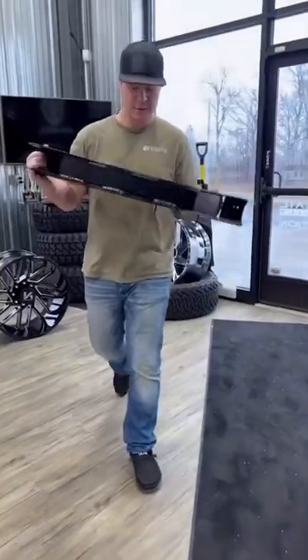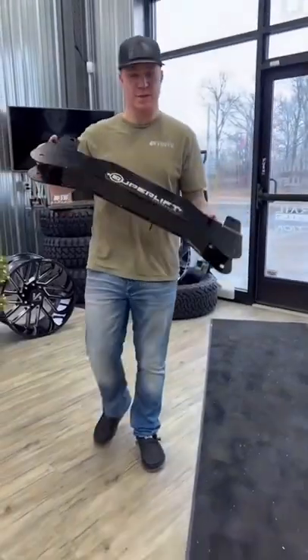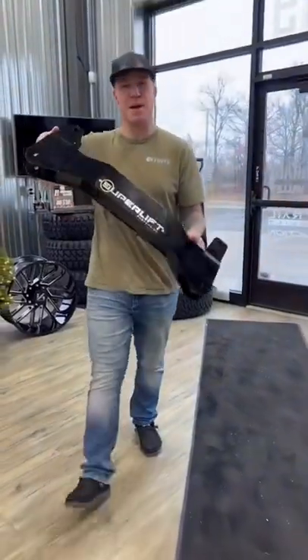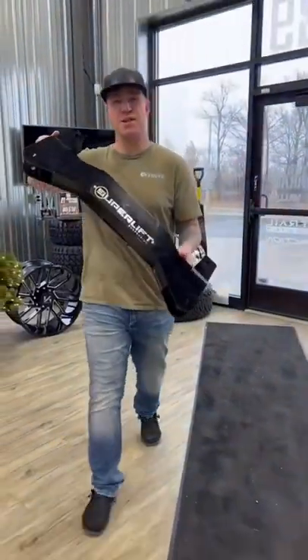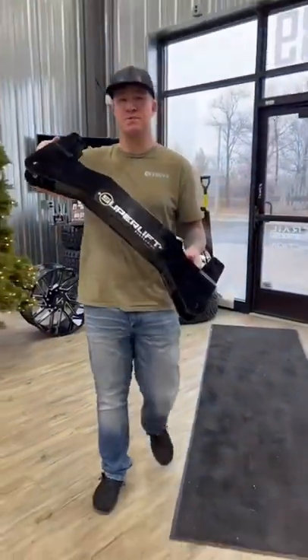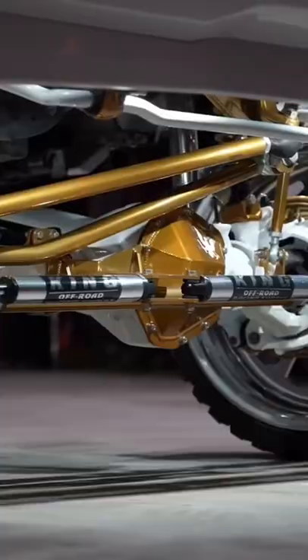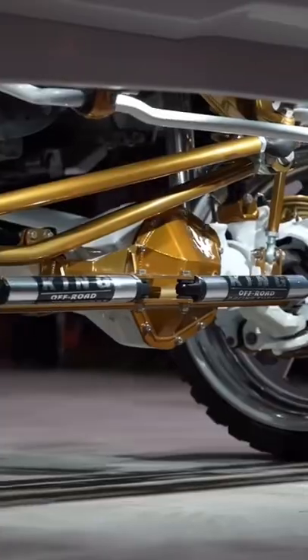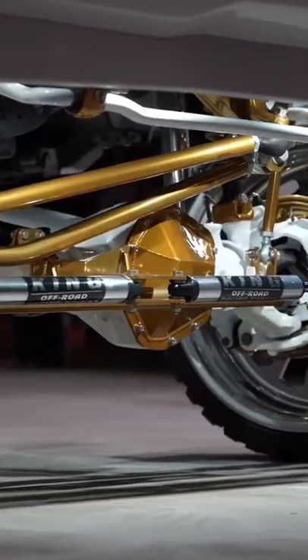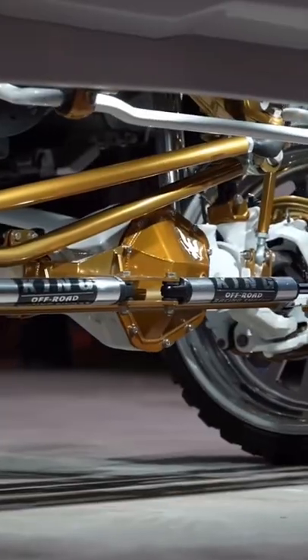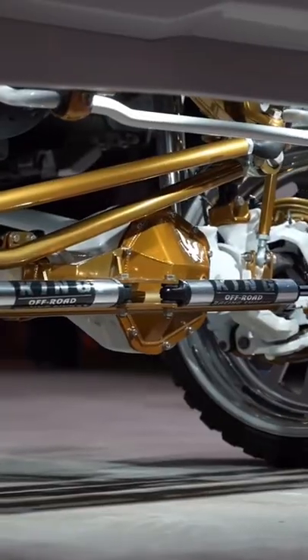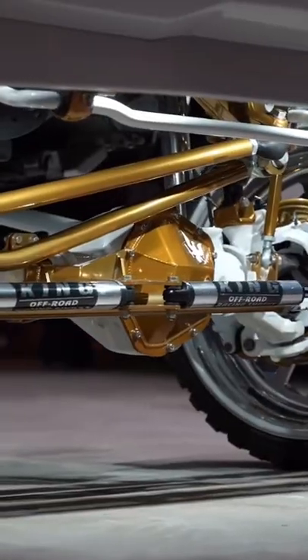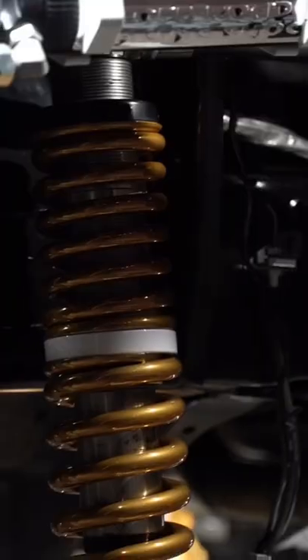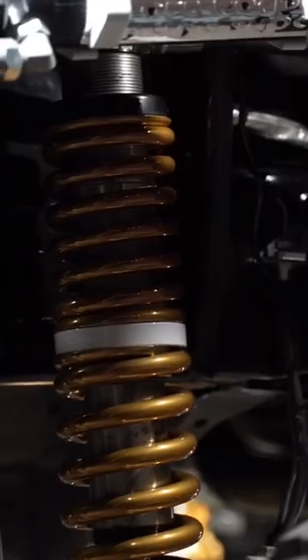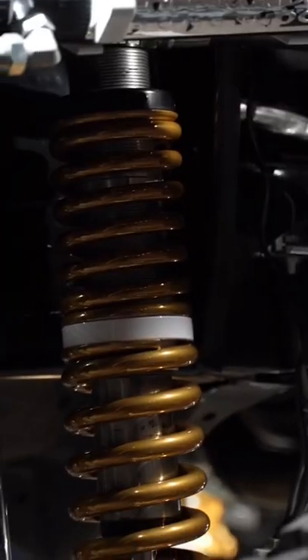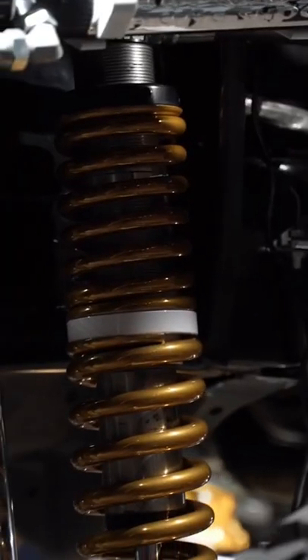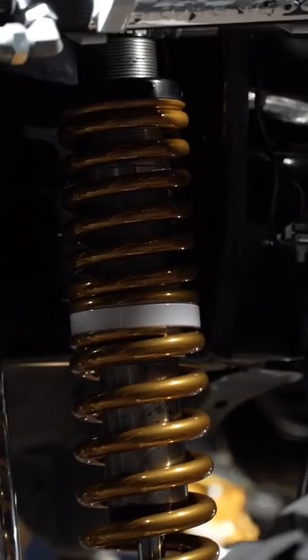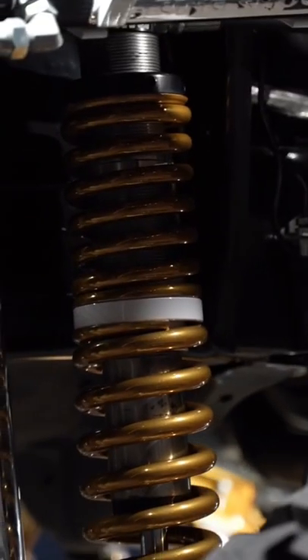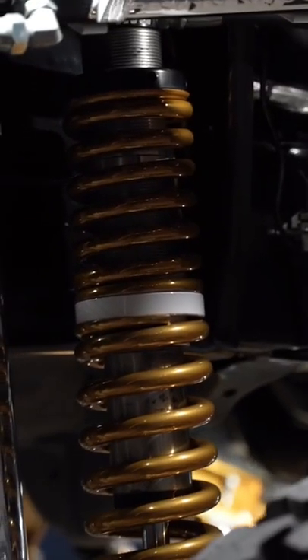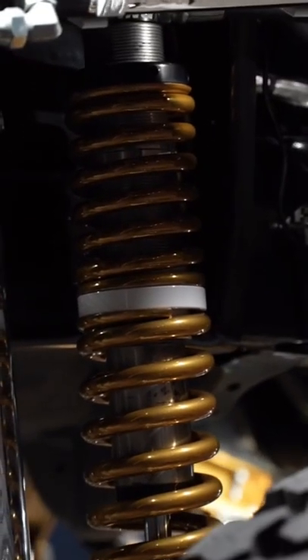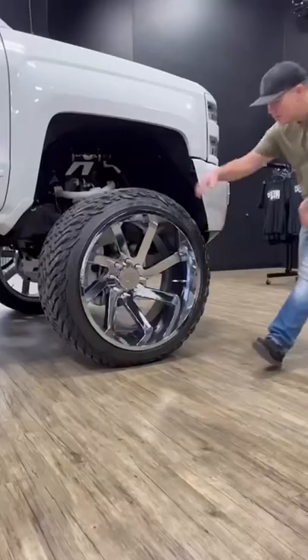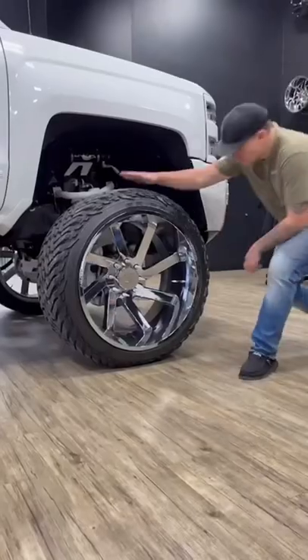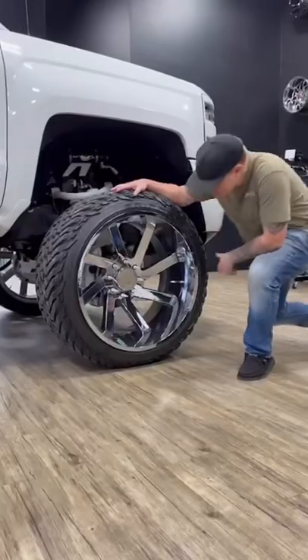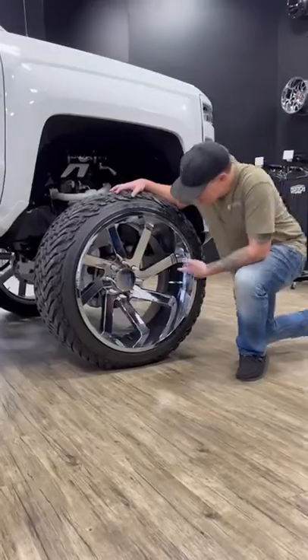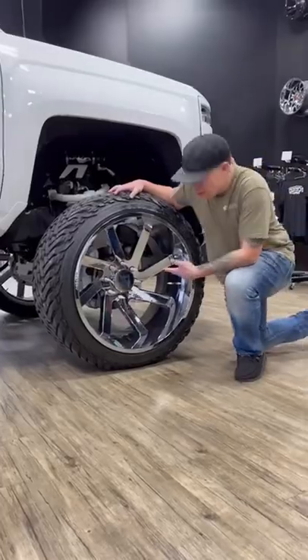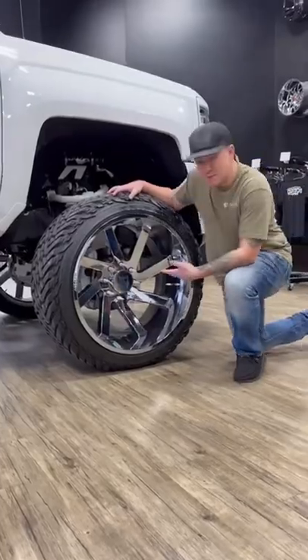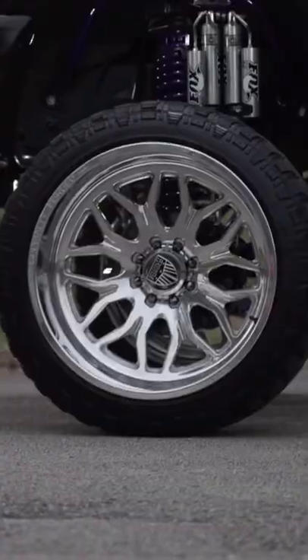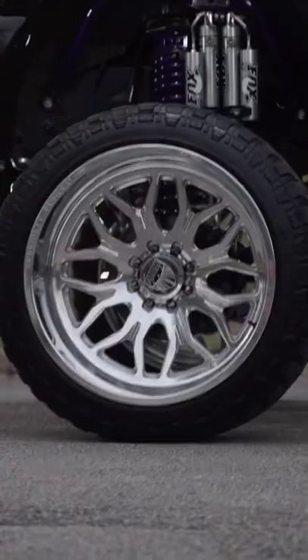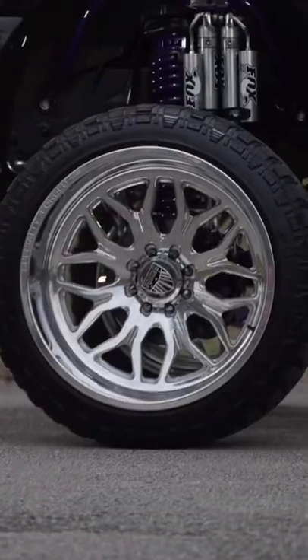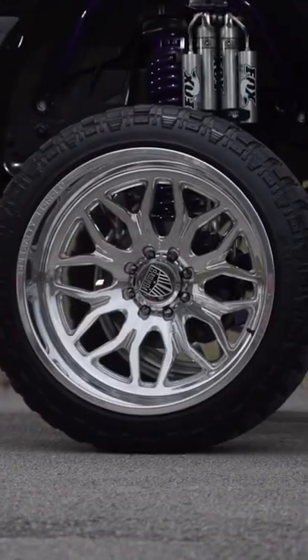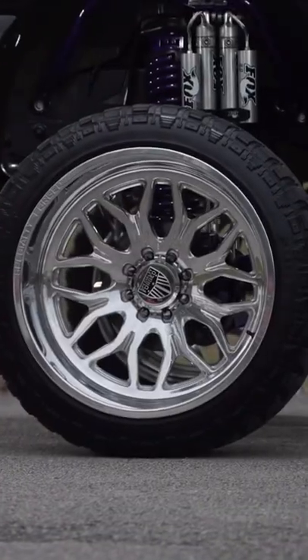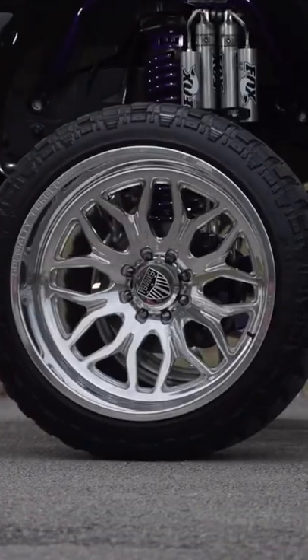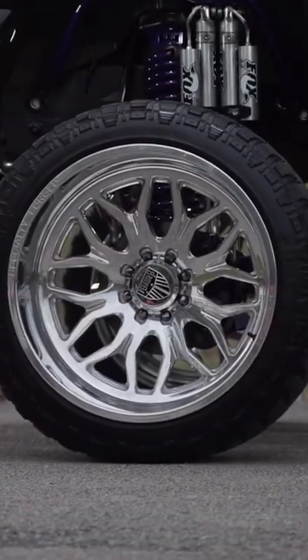Suspension, because you're going to need room for bigger wheels and tires. Wheels and tires, because, well, it's what we do.